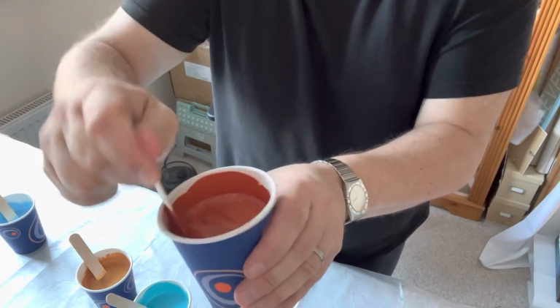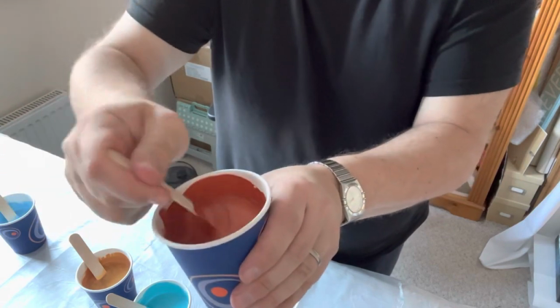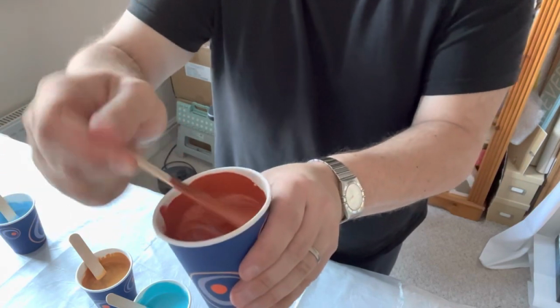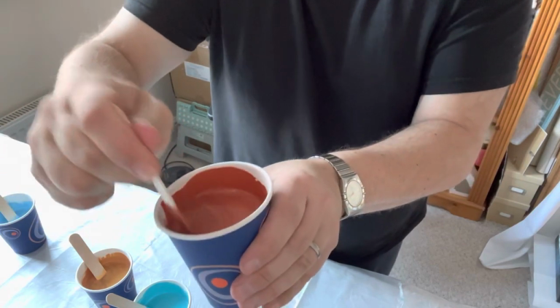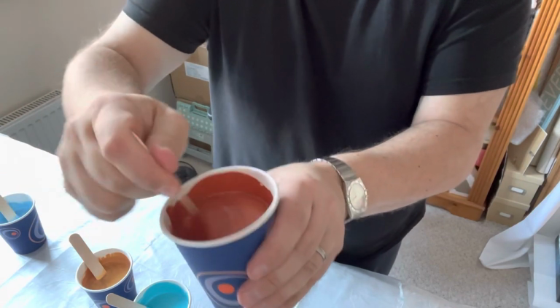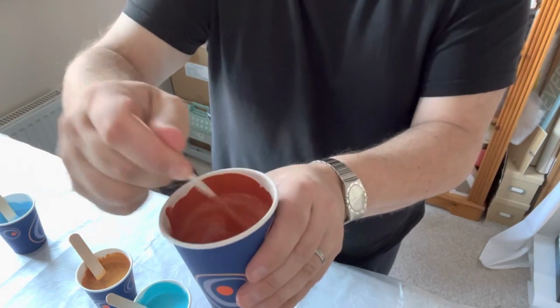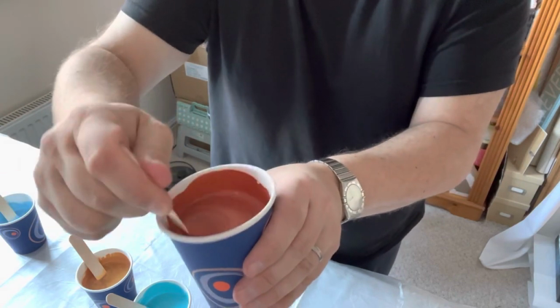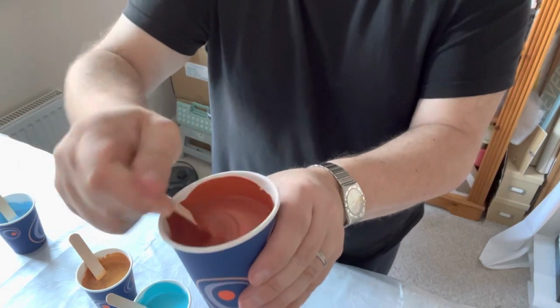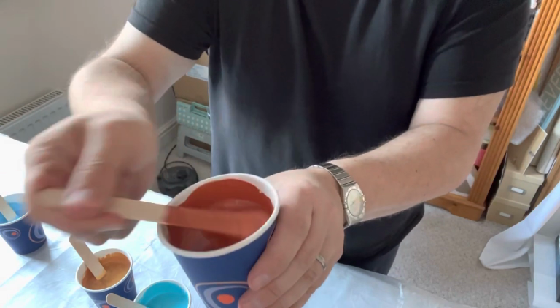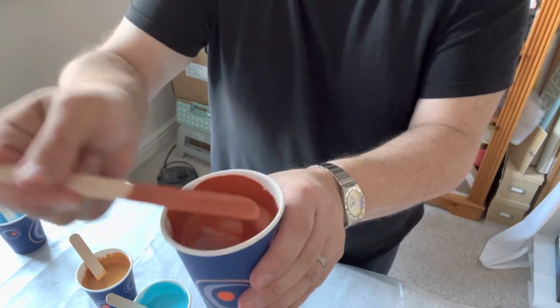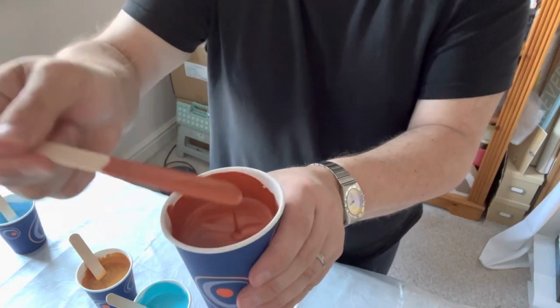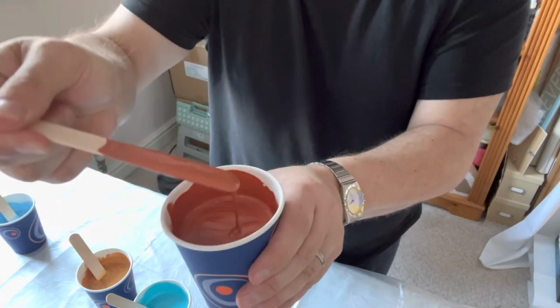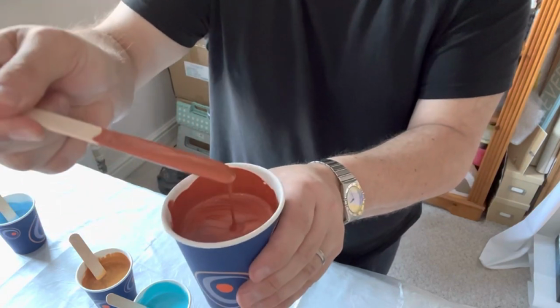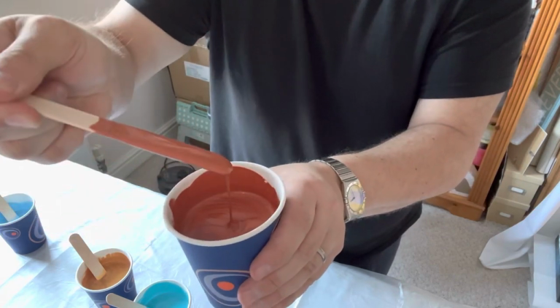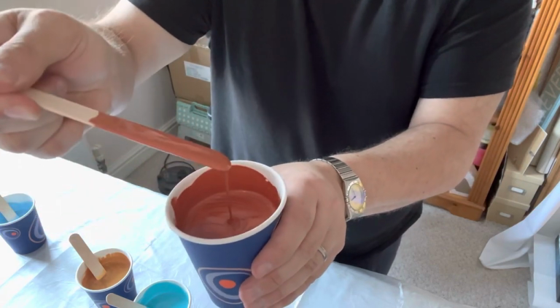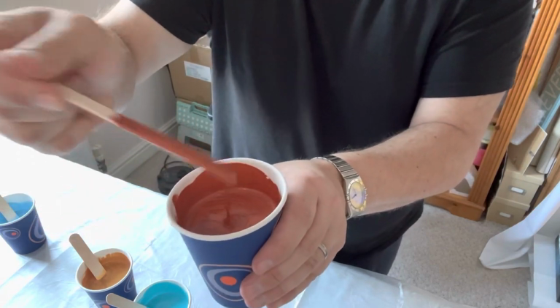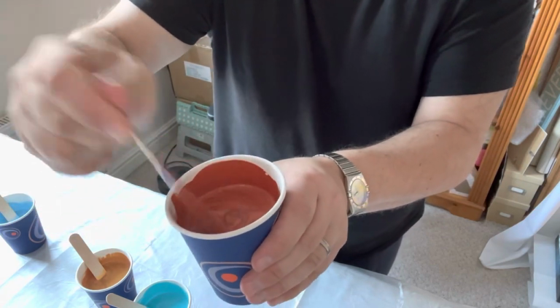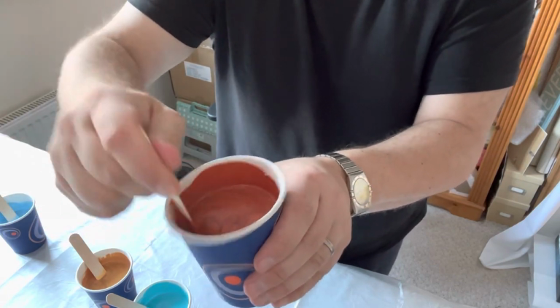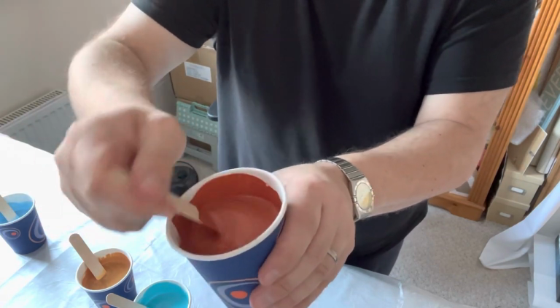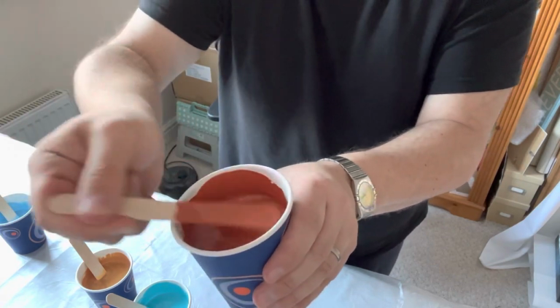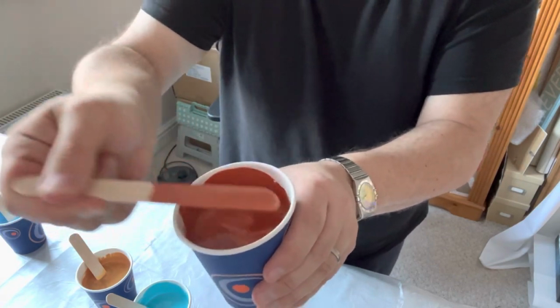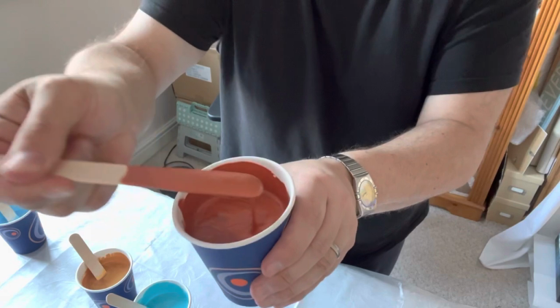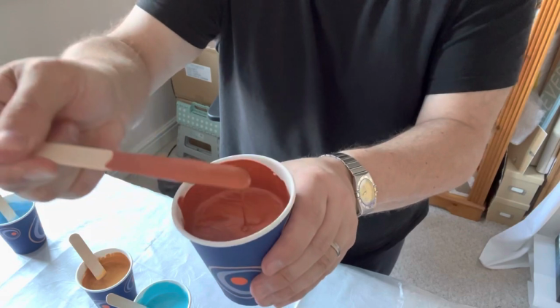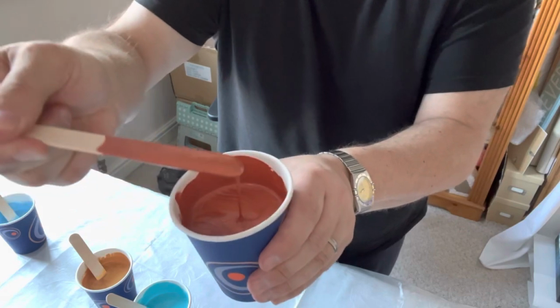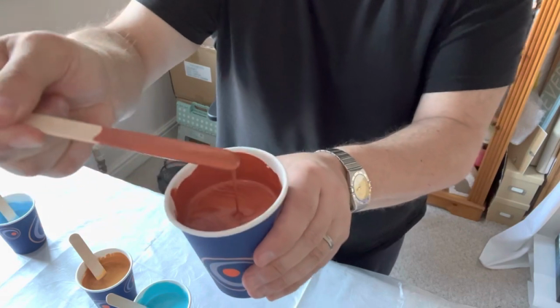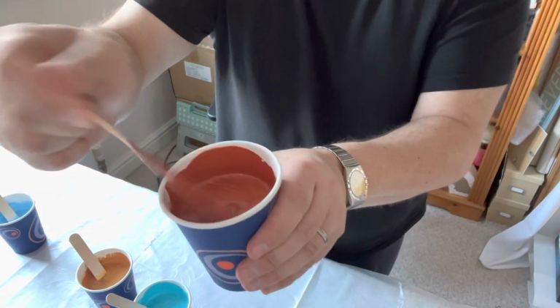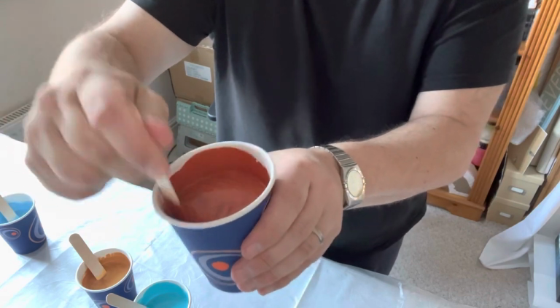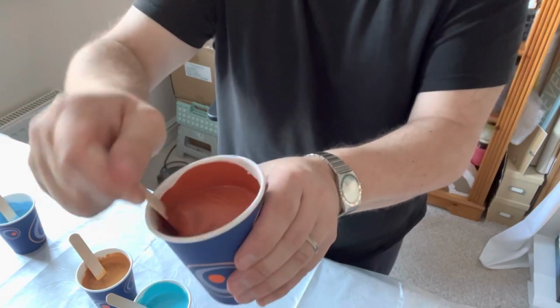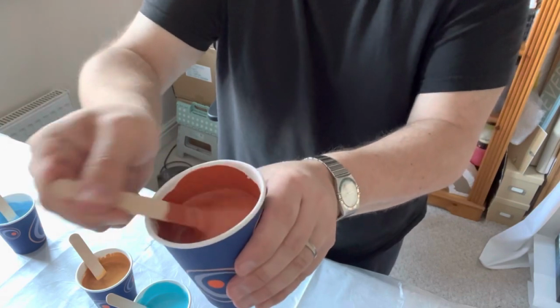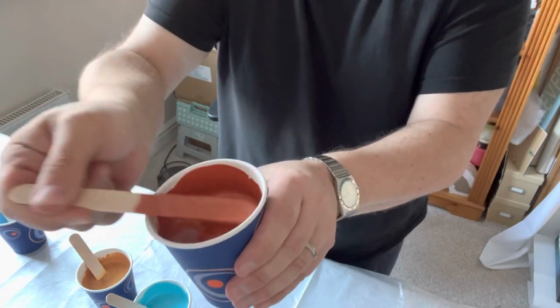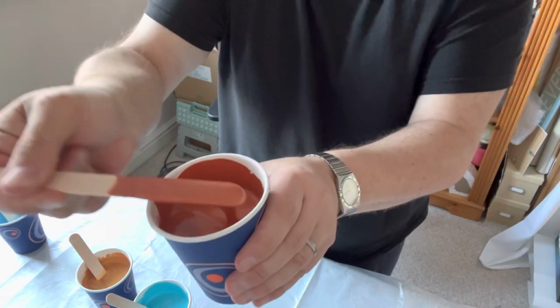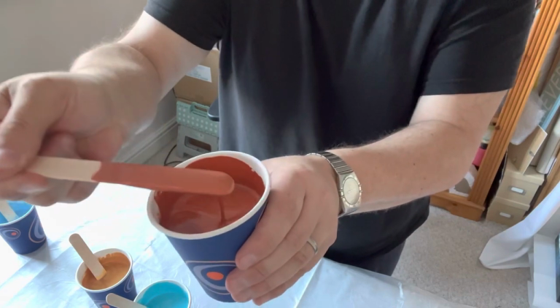I love this gold — that coppery tone in it is just so nice. It's one of my gems, that color.